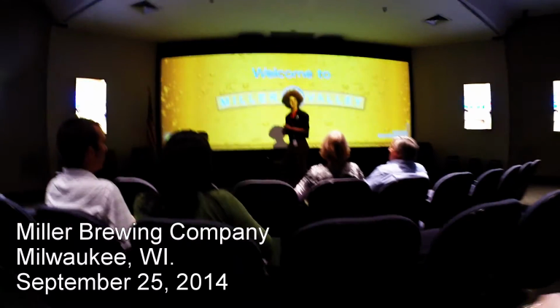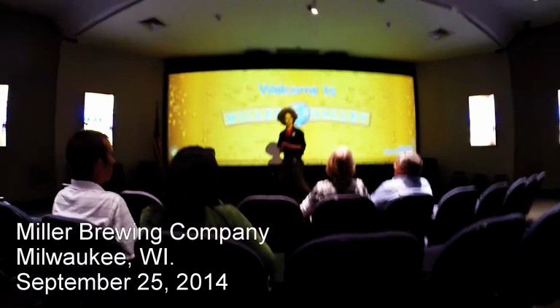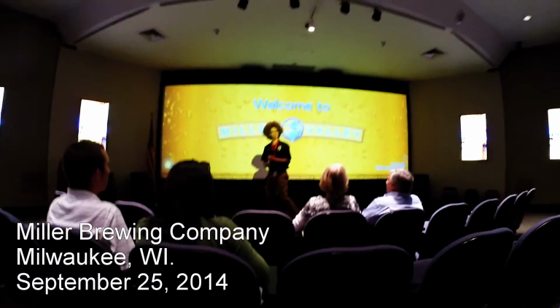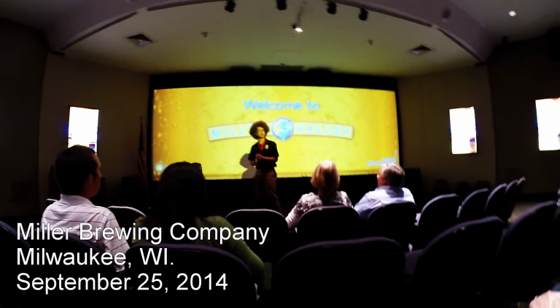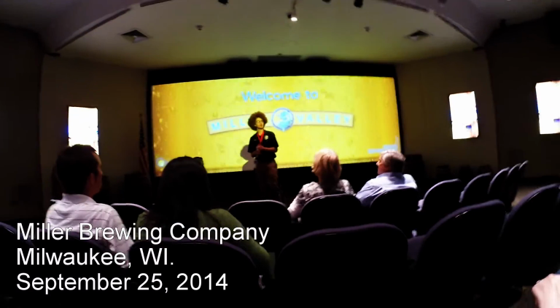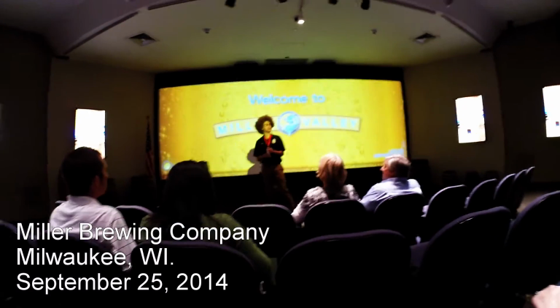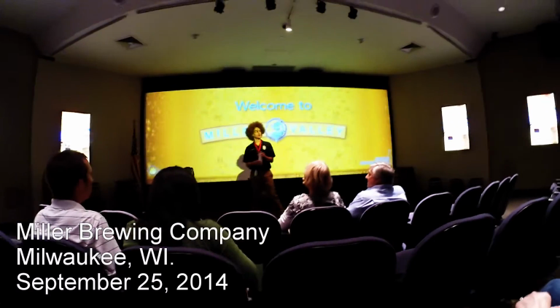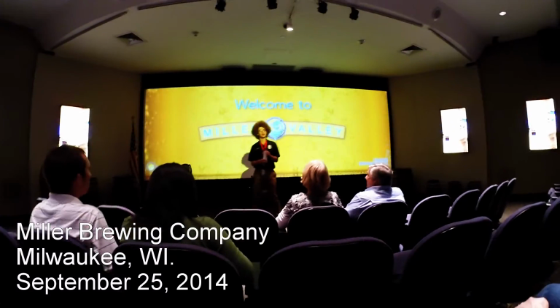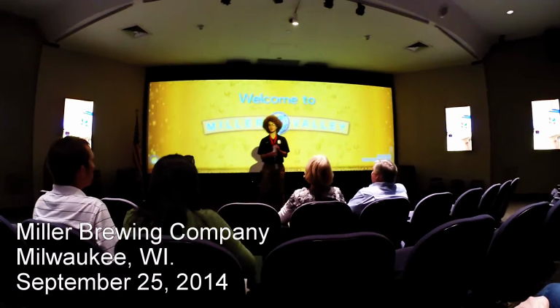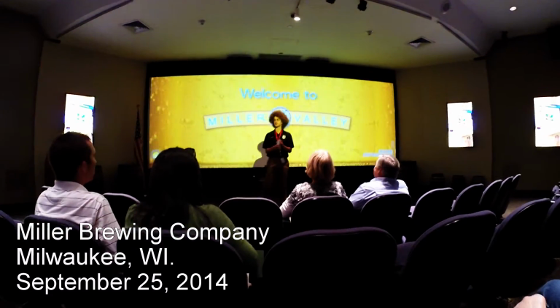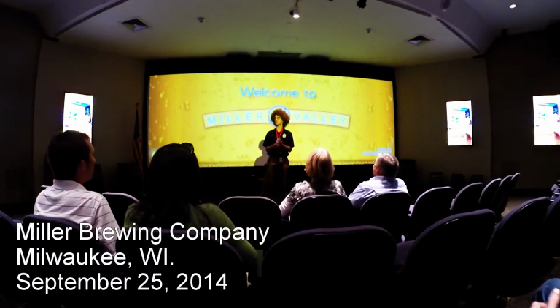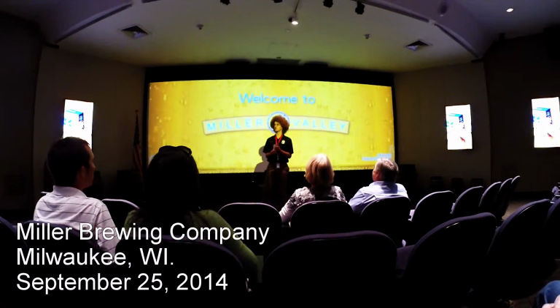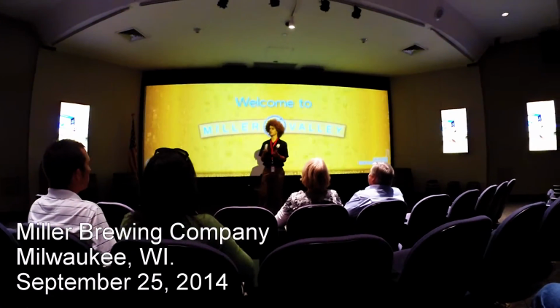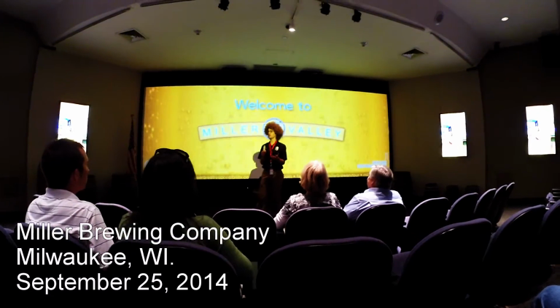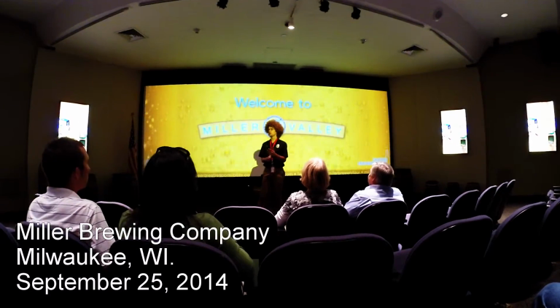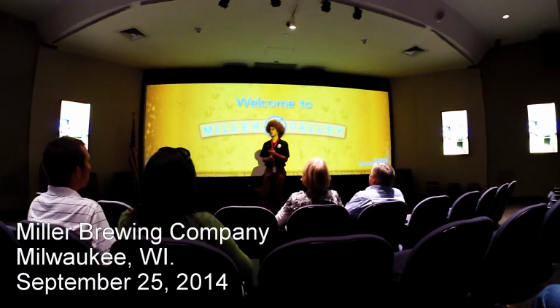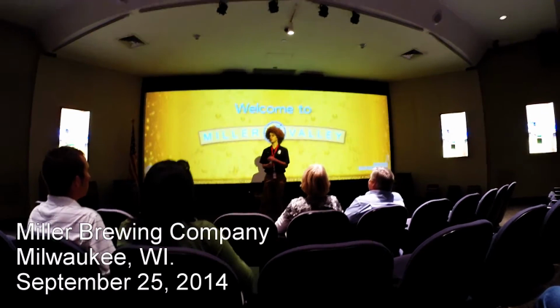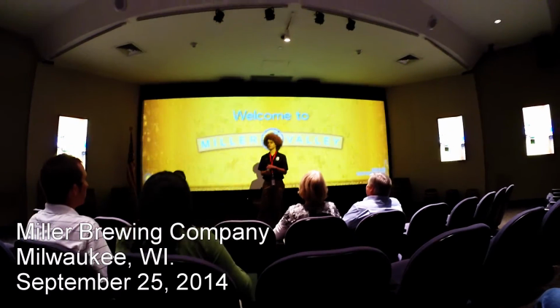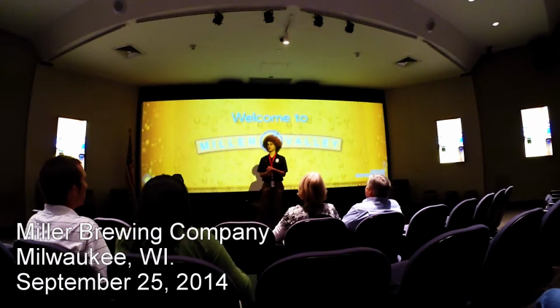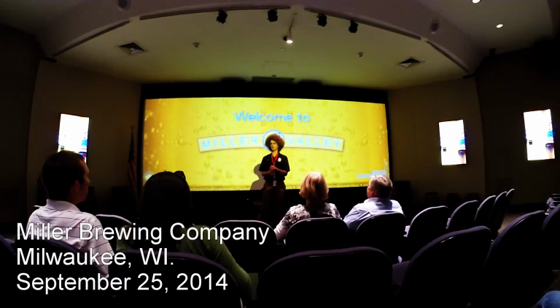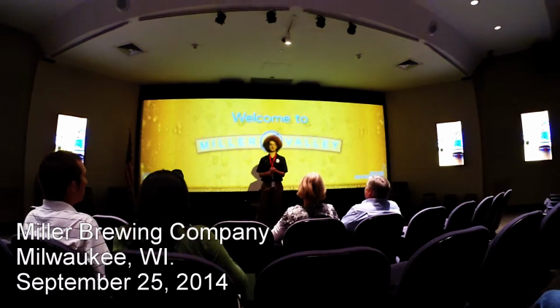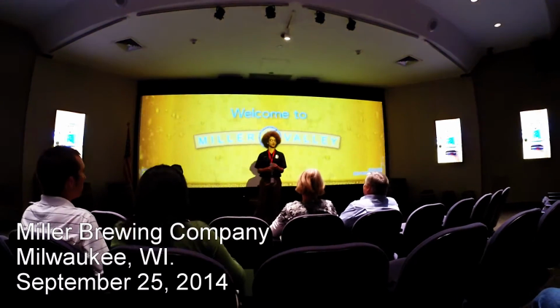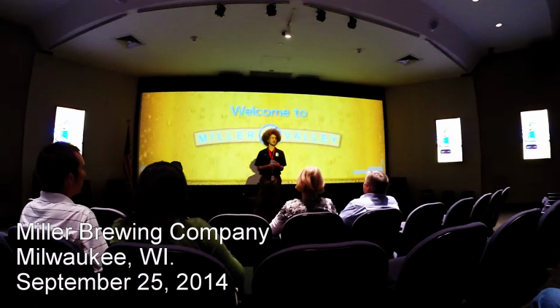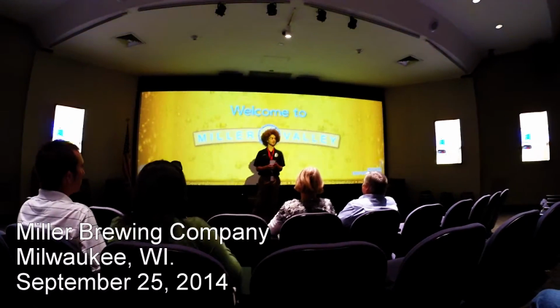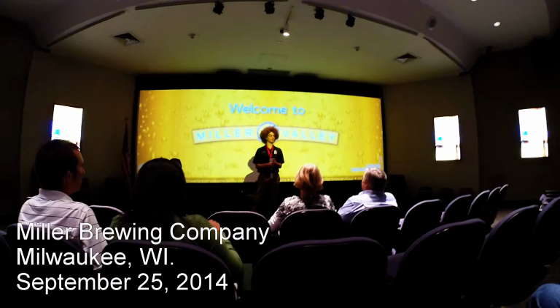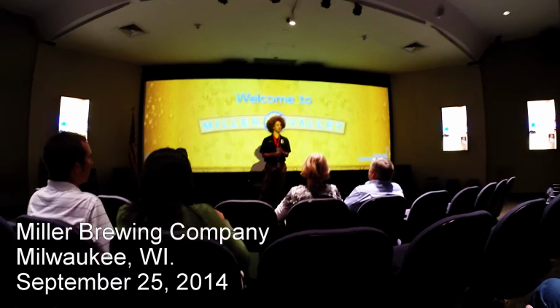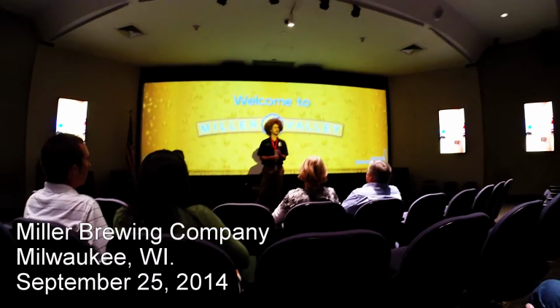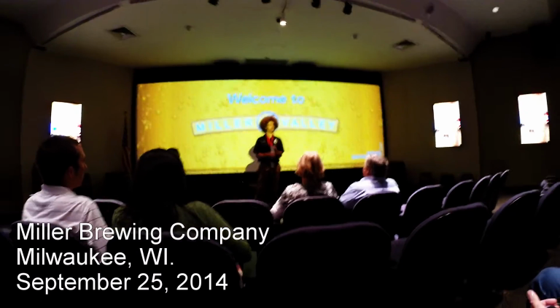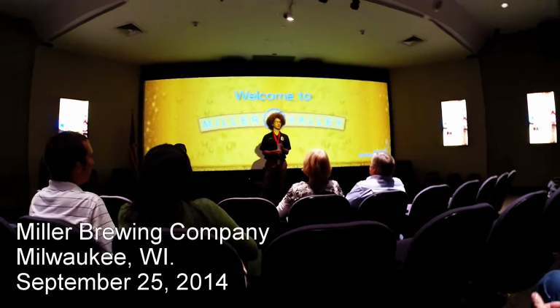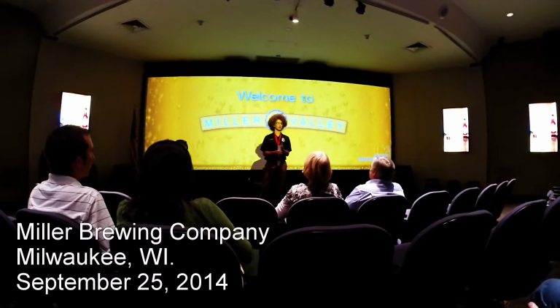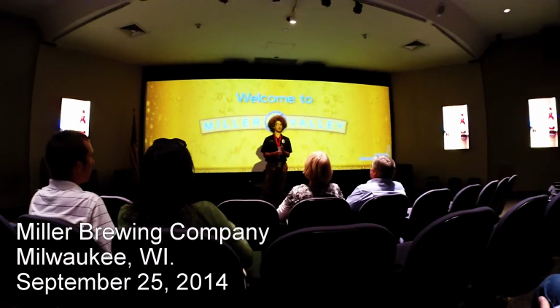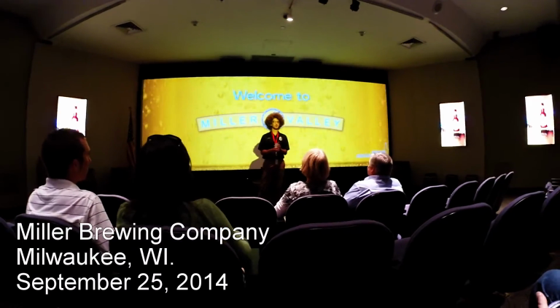Welcome to Miller Valley — it's Miller Time! My name is Joshua, and I'll be your tour guide today. Before we get started, just a couple of questions.